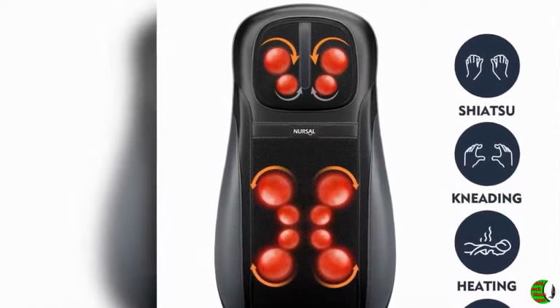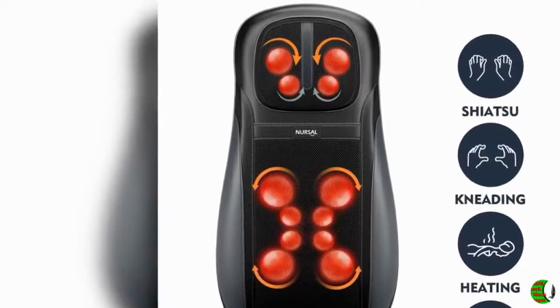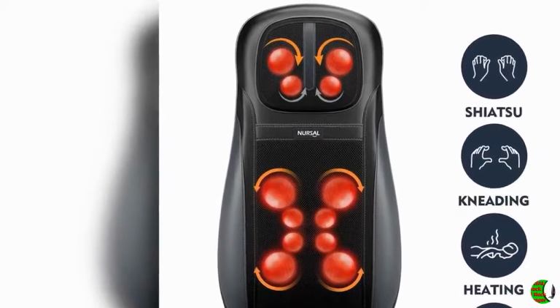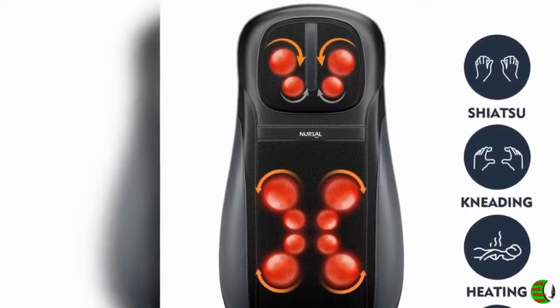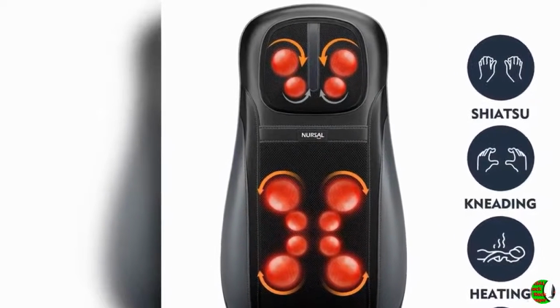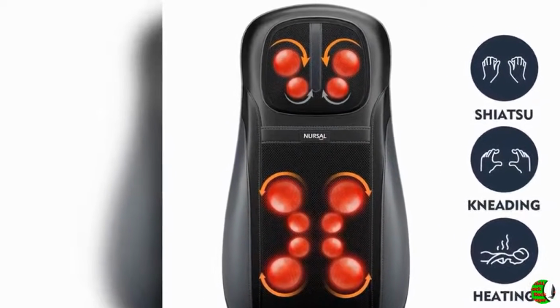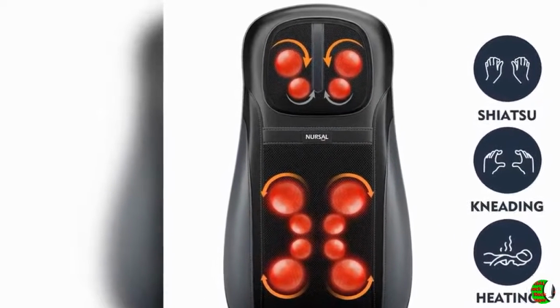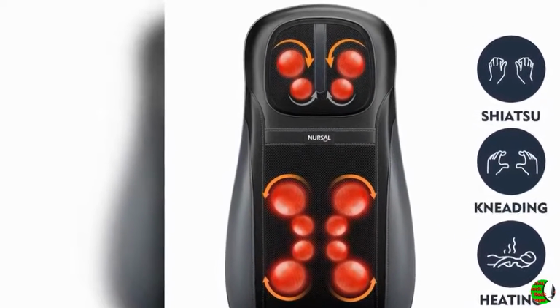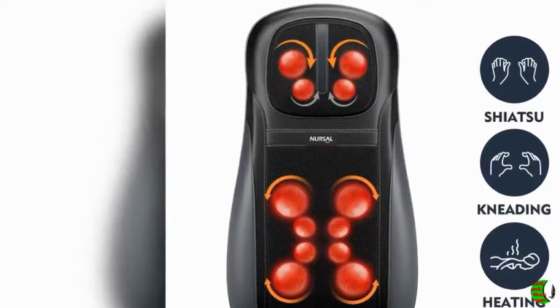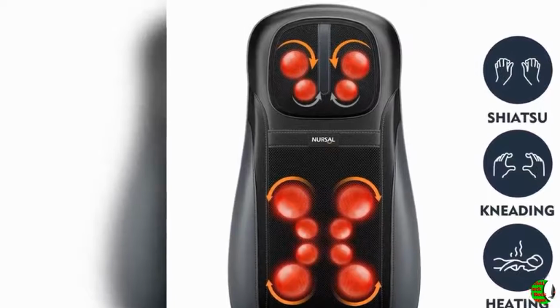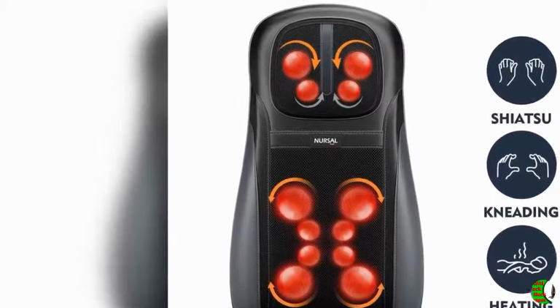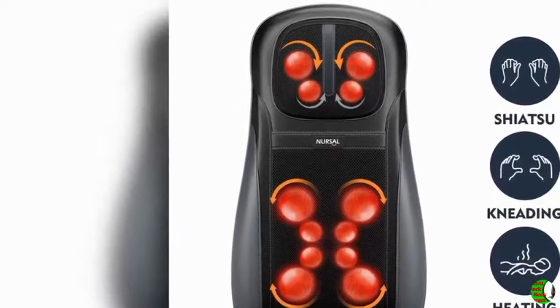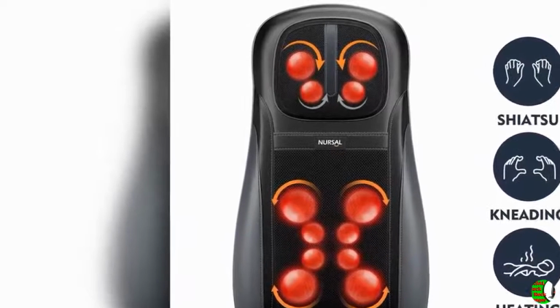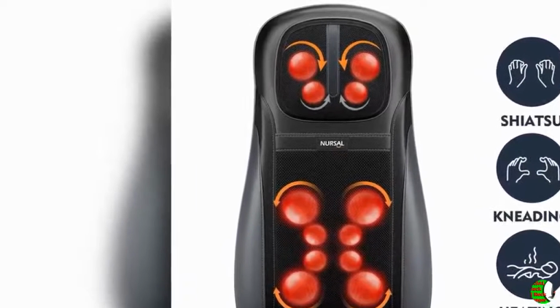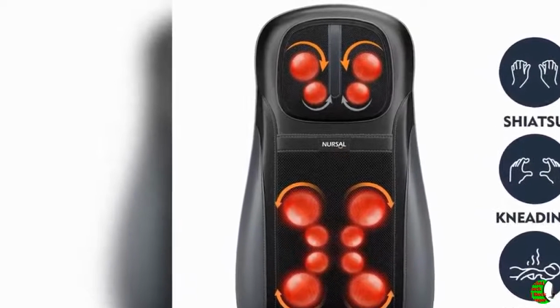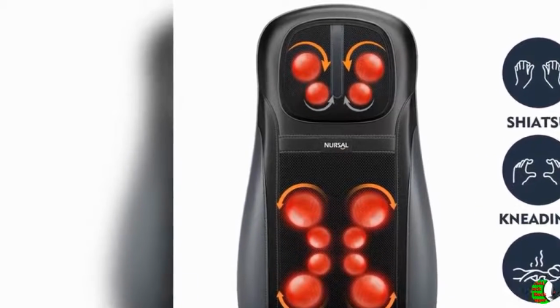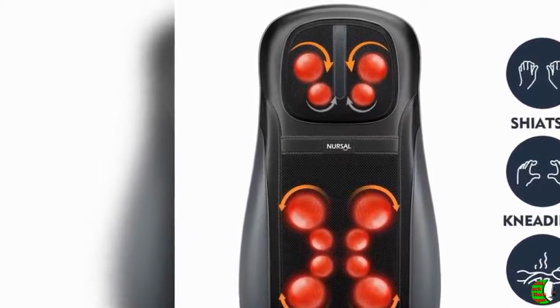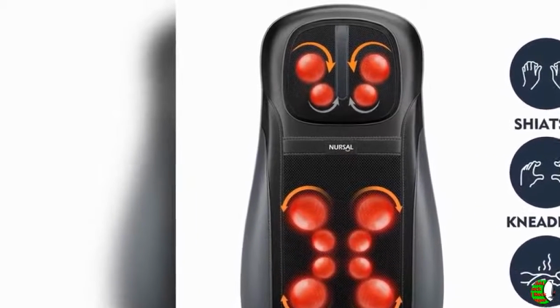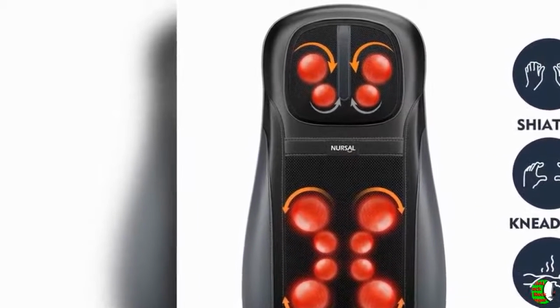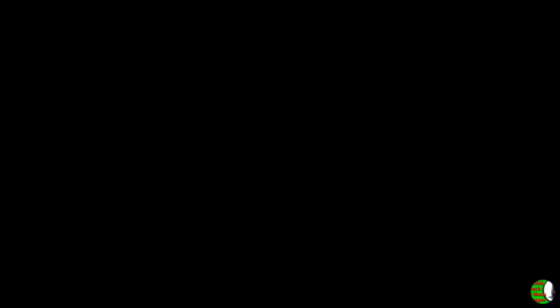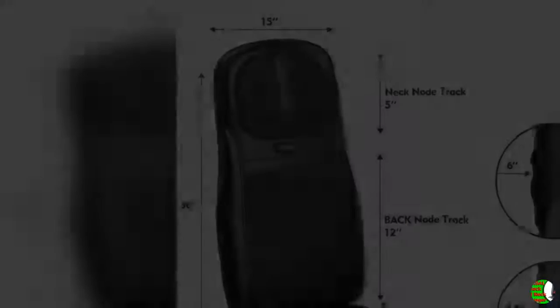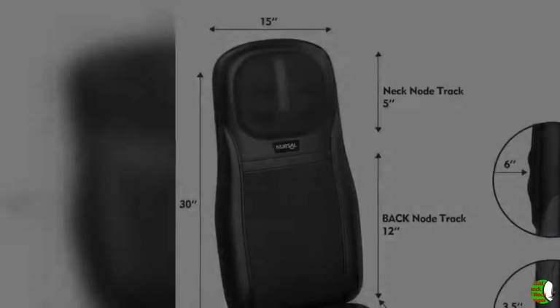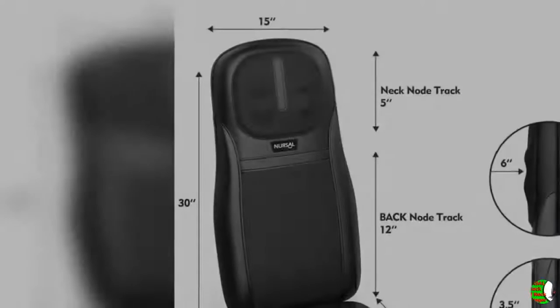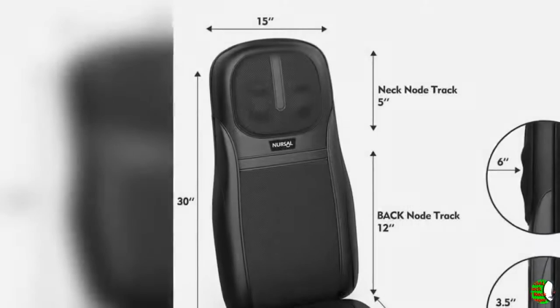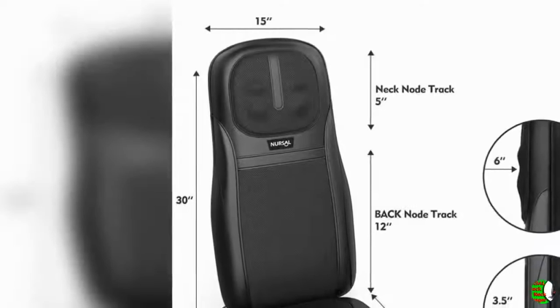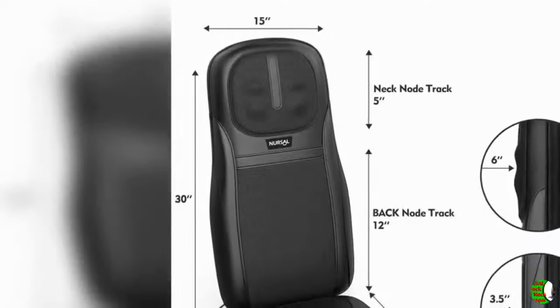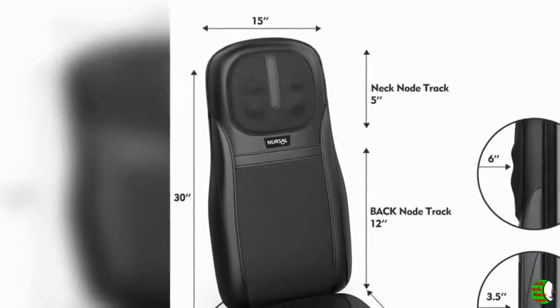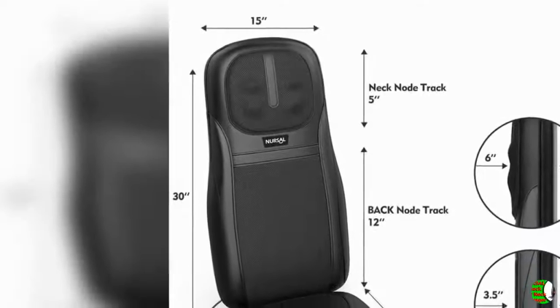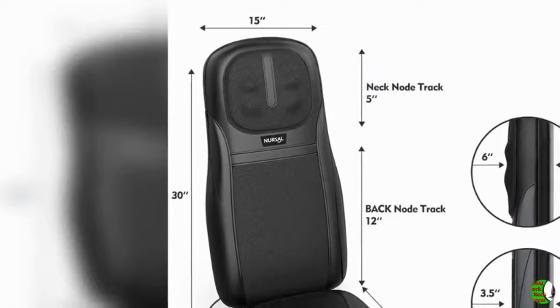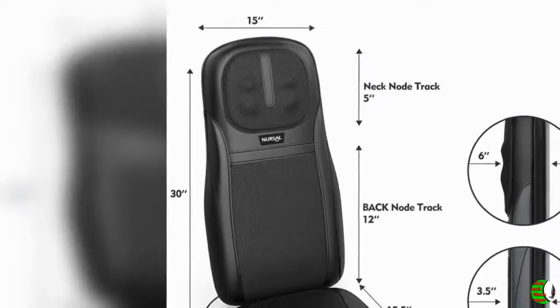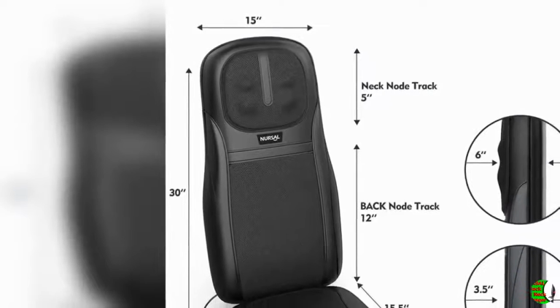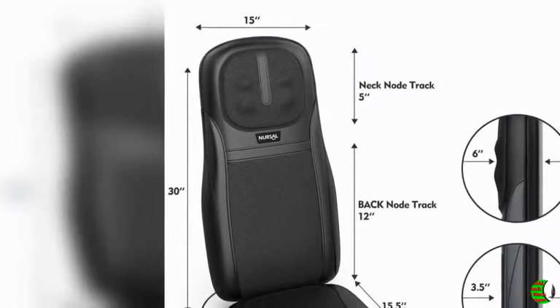Hip Vibration Massage: The seat cushion features 3 levels of vibration massage, including high, medium, and low.